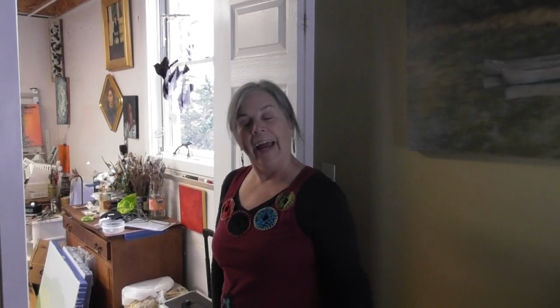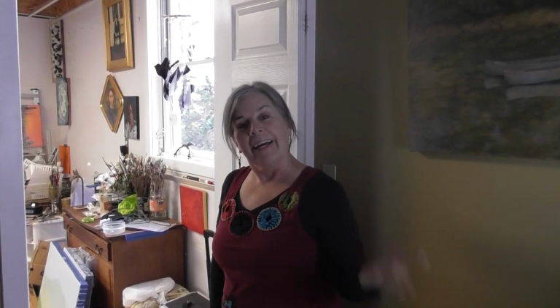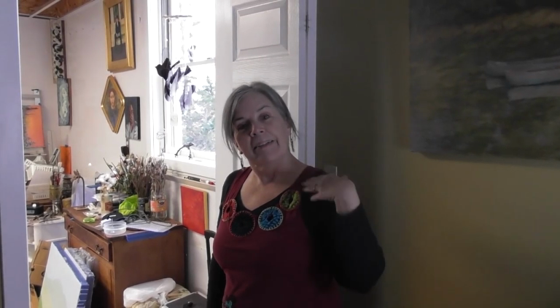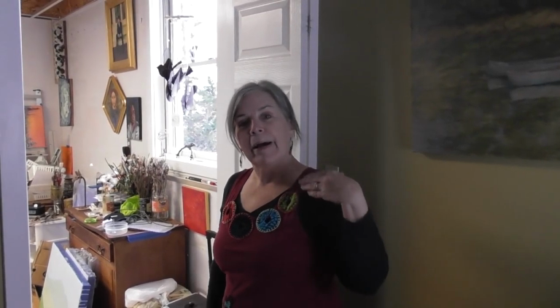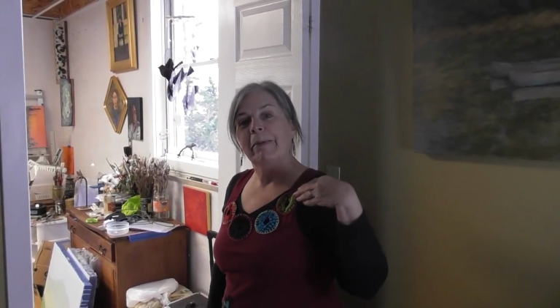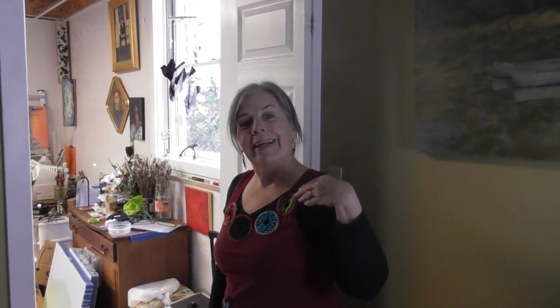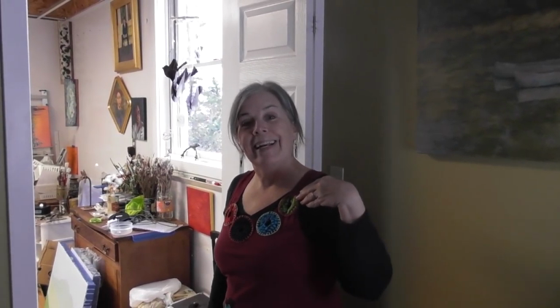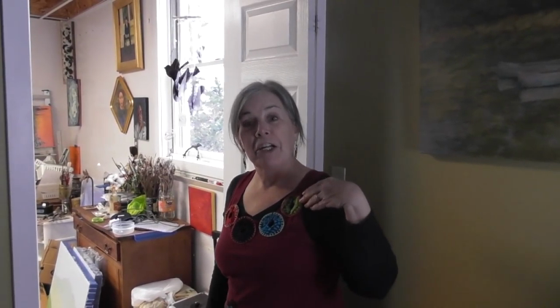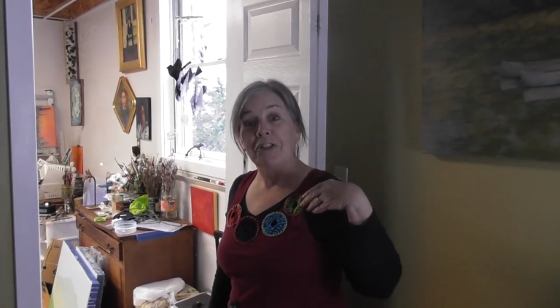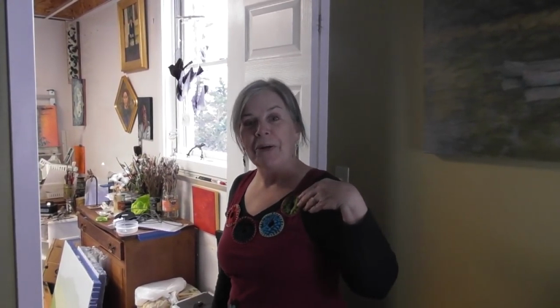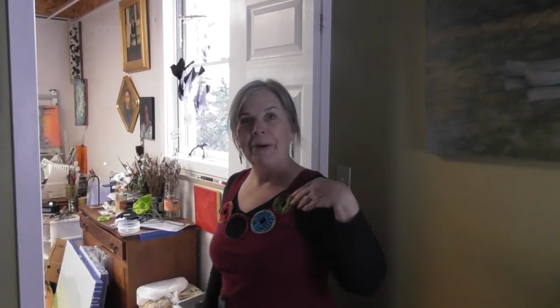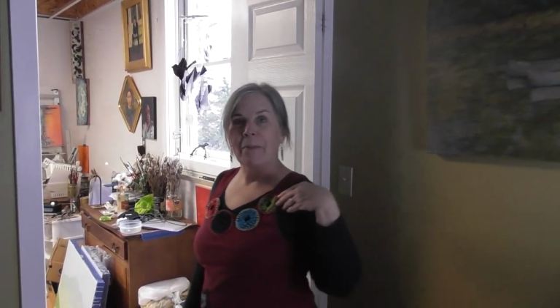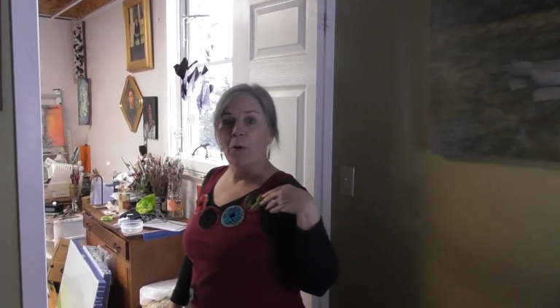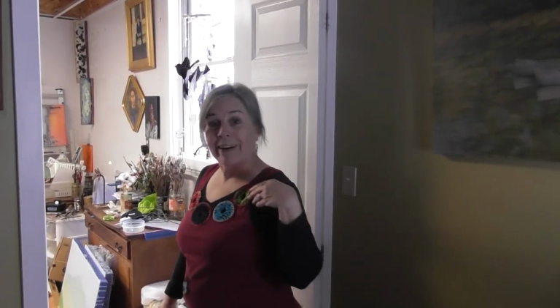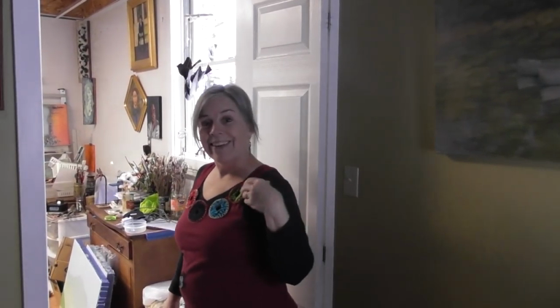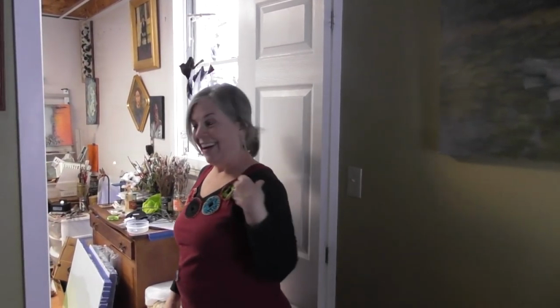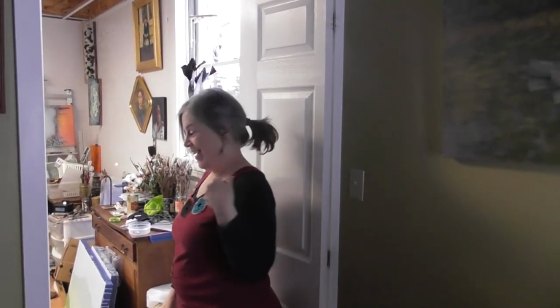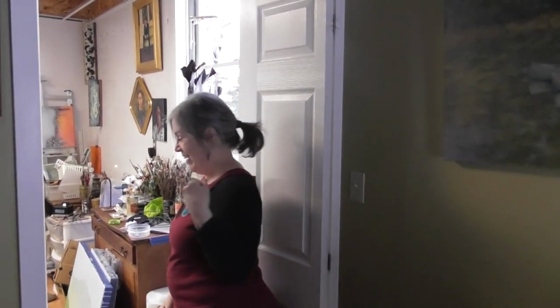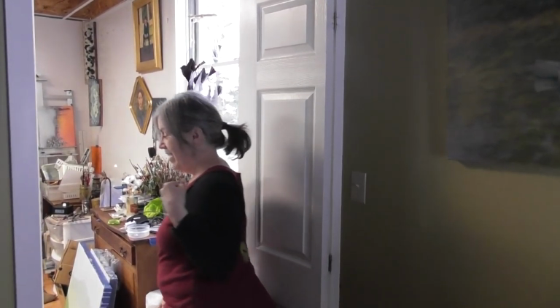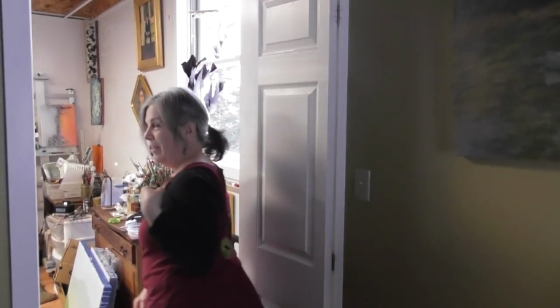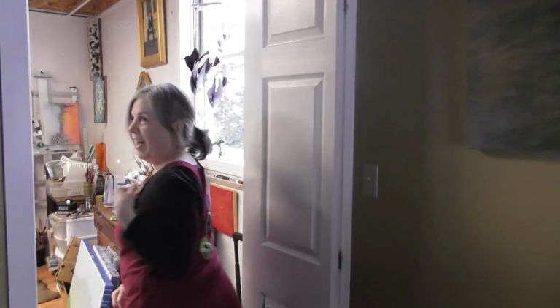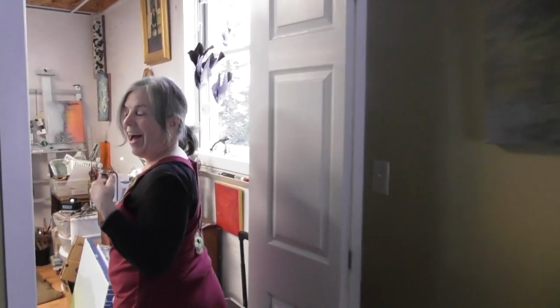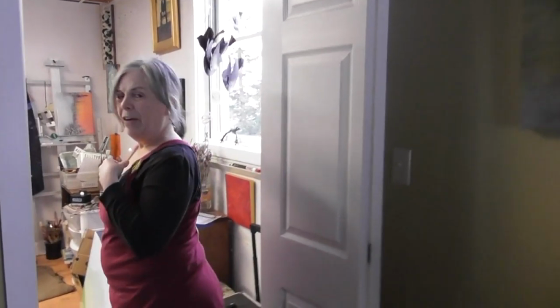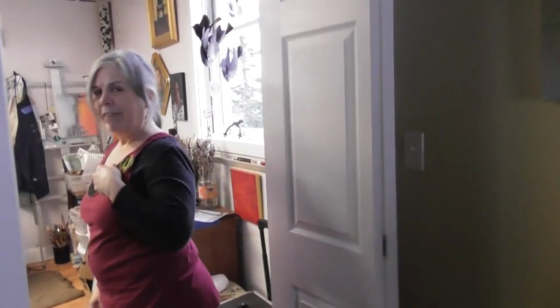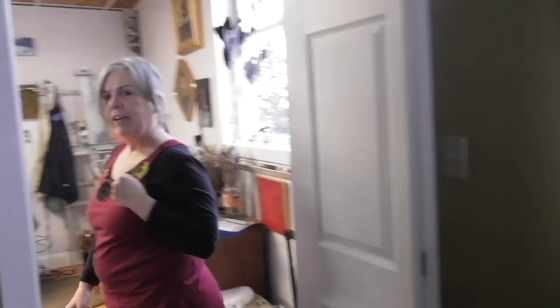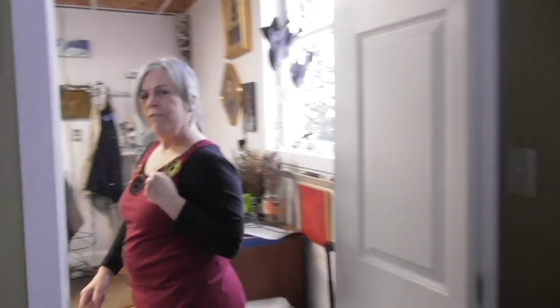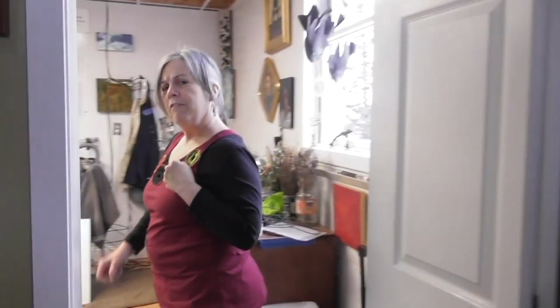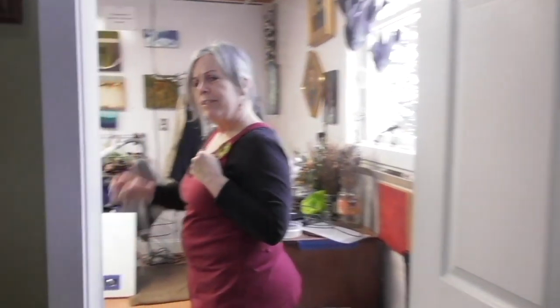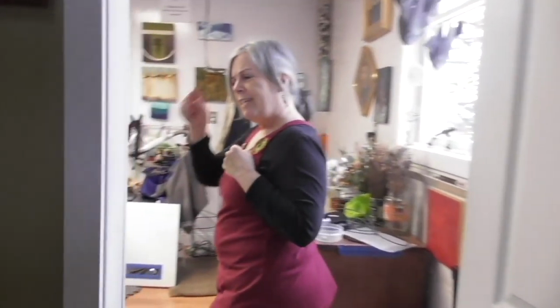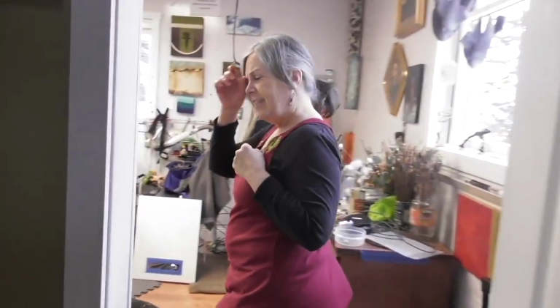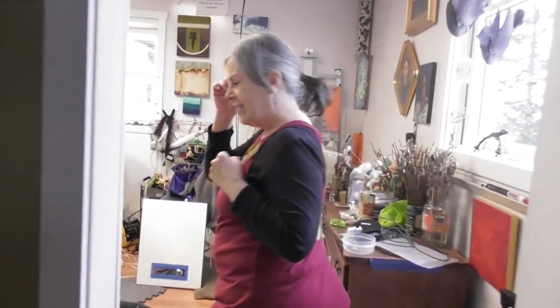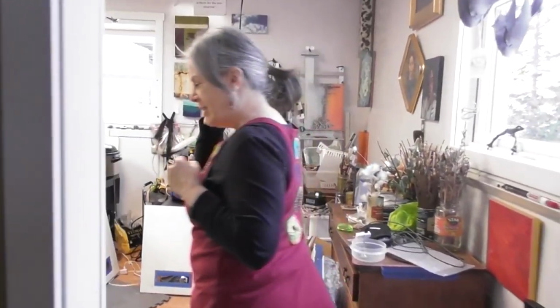Hey, come on in and I'll show you what I'm working on. I don't think you've ever seen this.